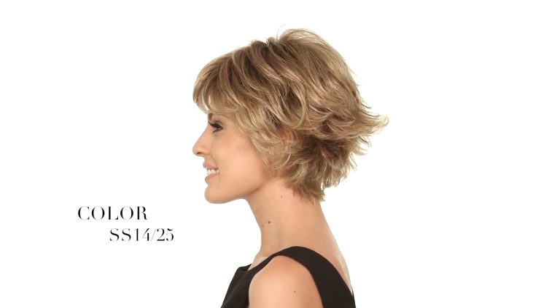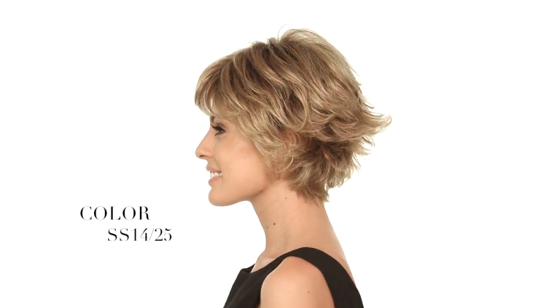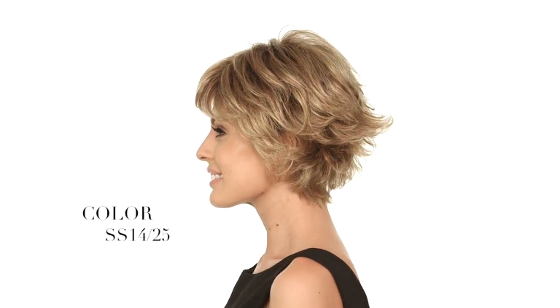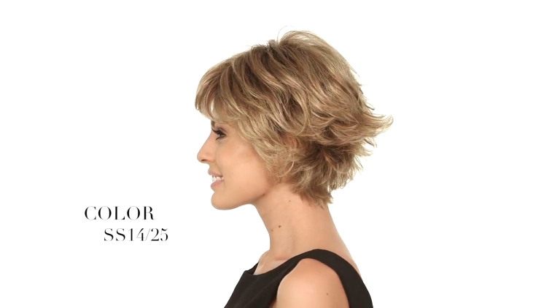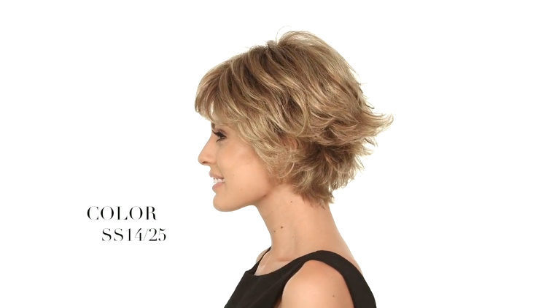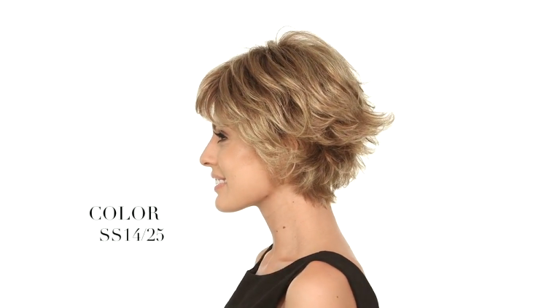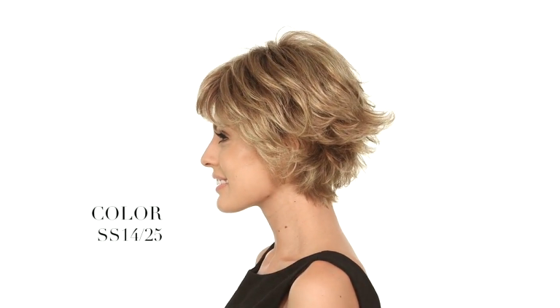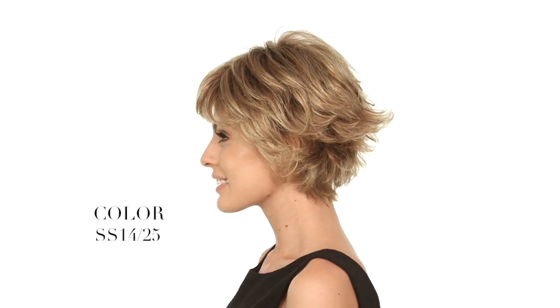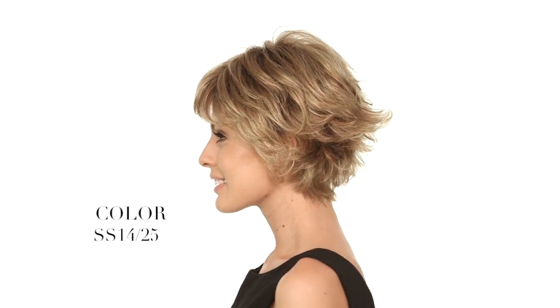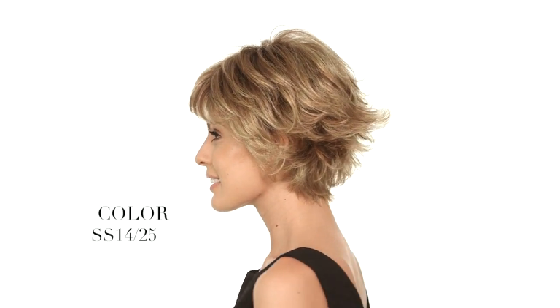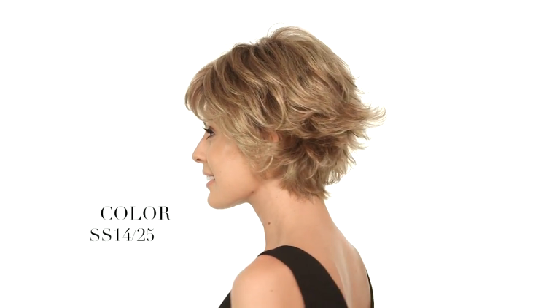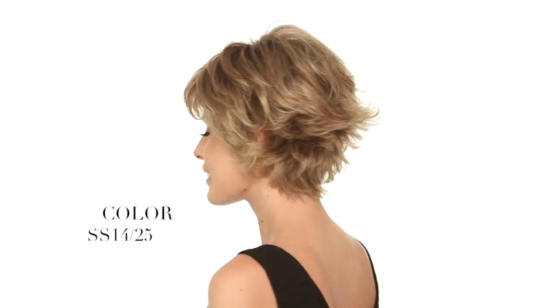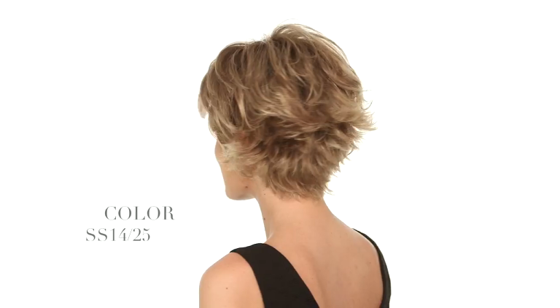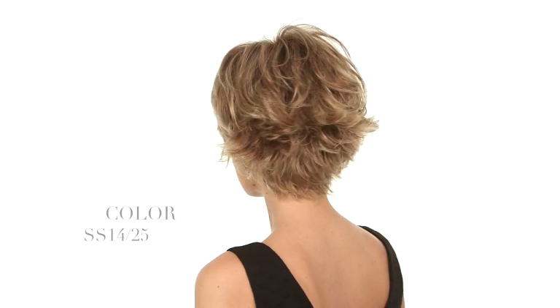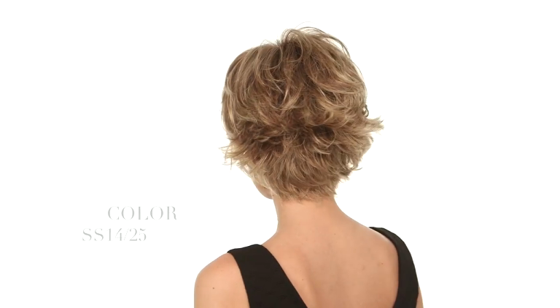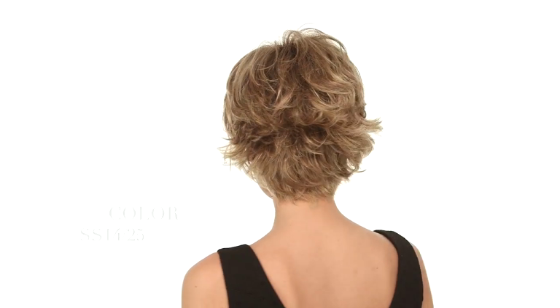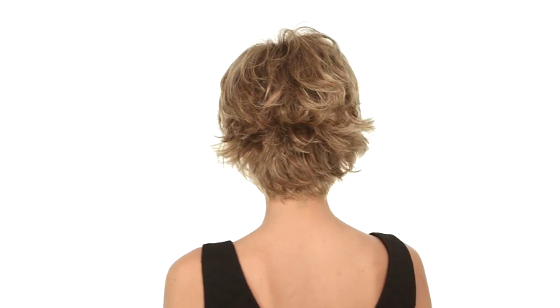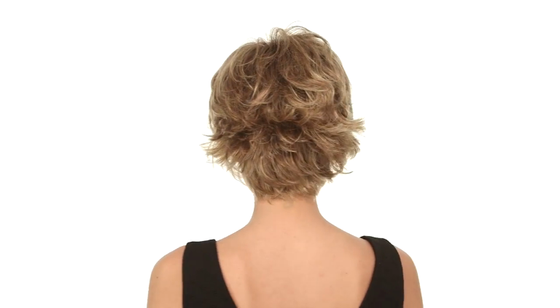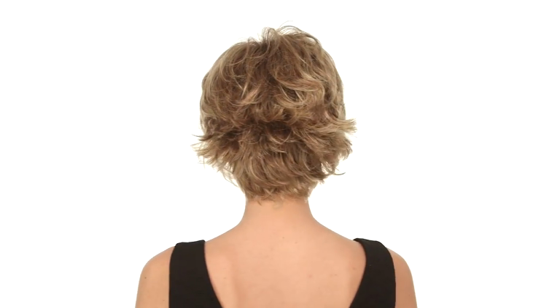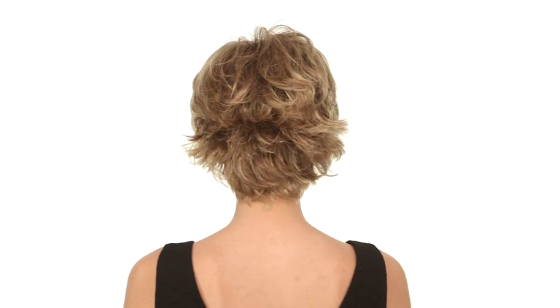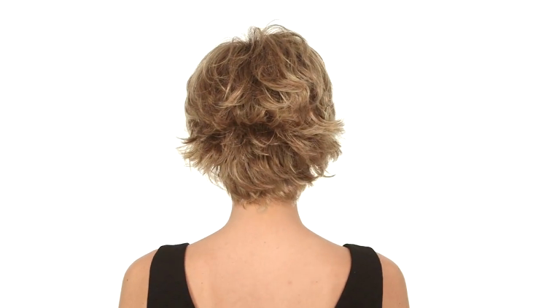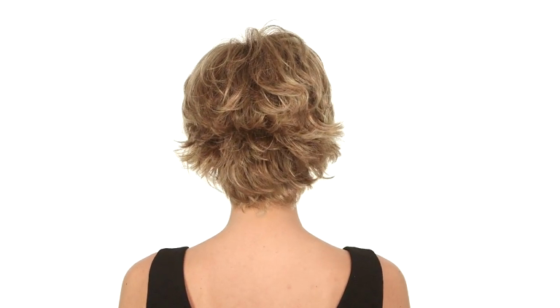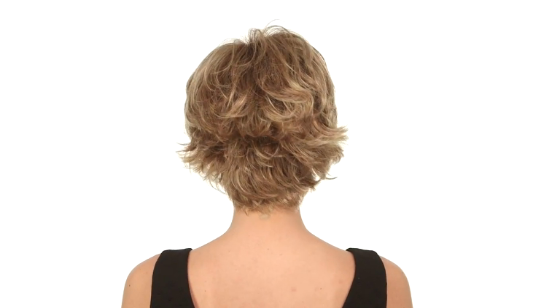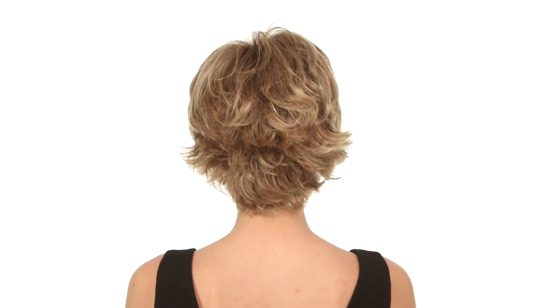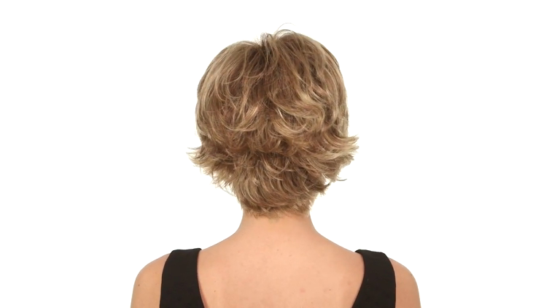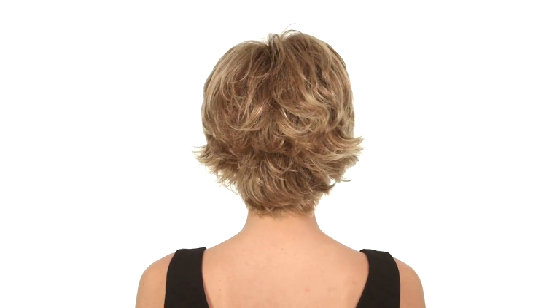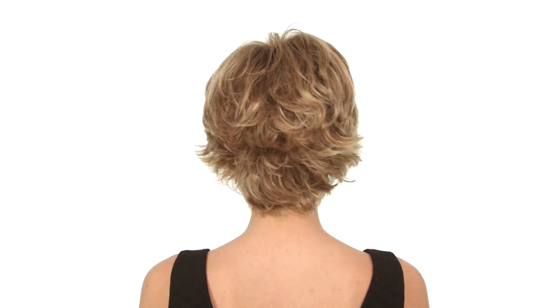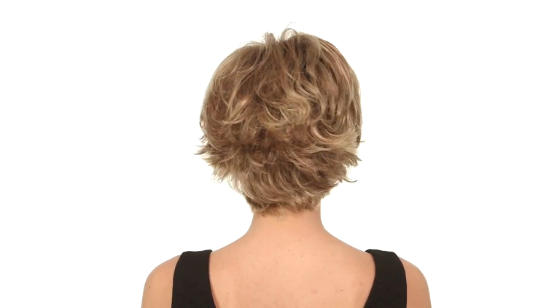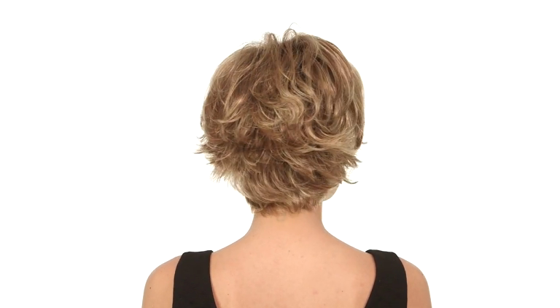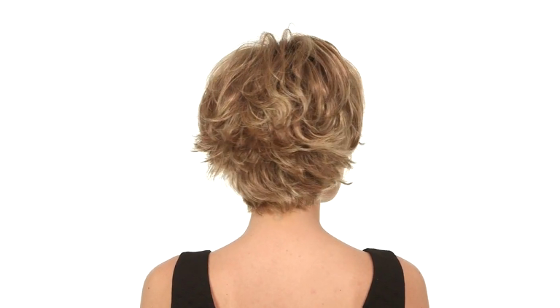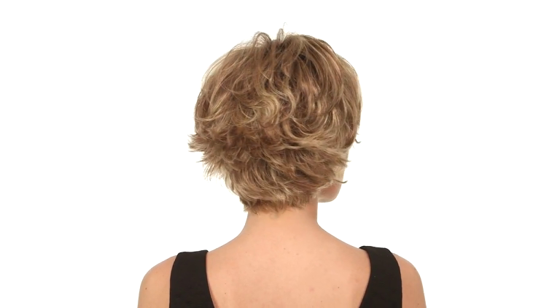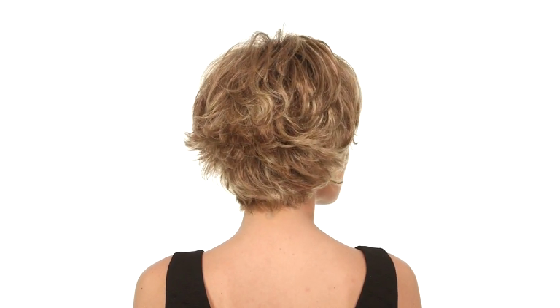The color here is SS14-25, which has a darker root and a honey ginger color throughout.